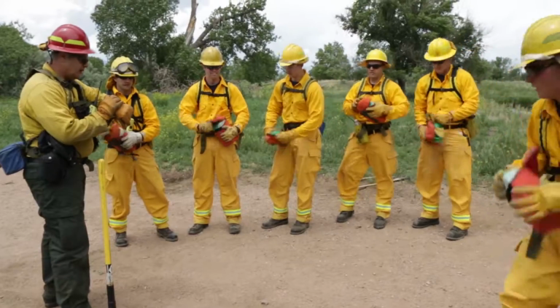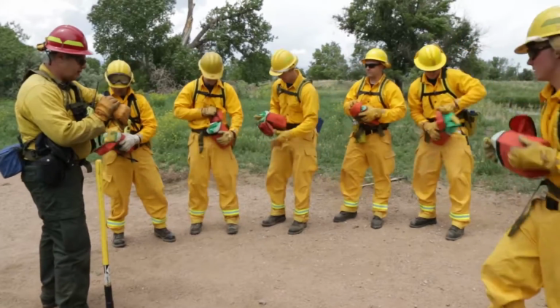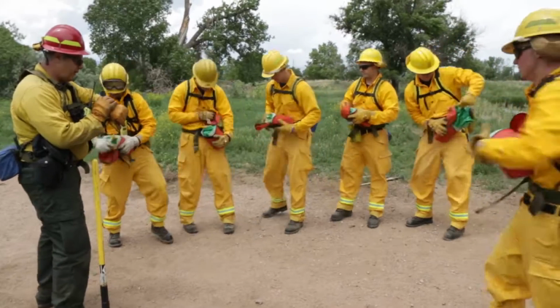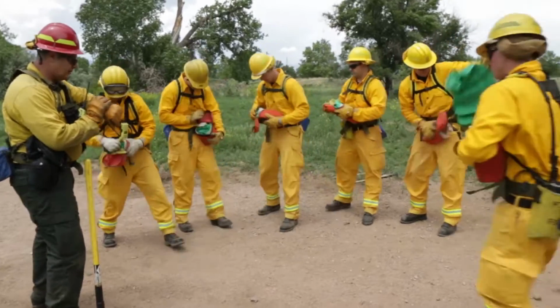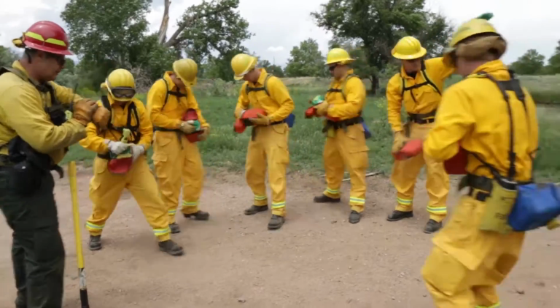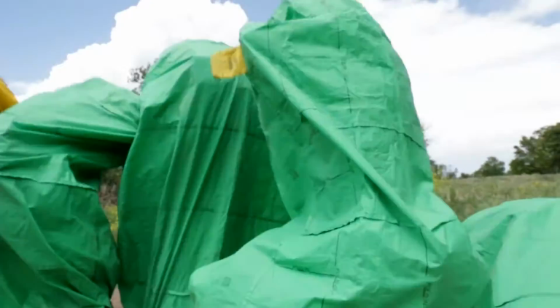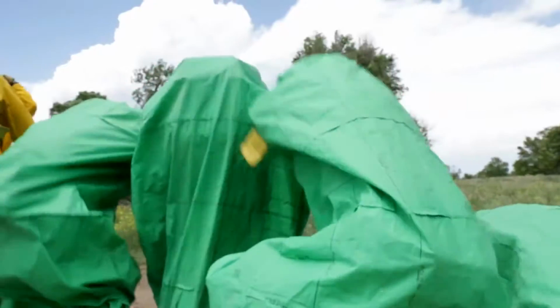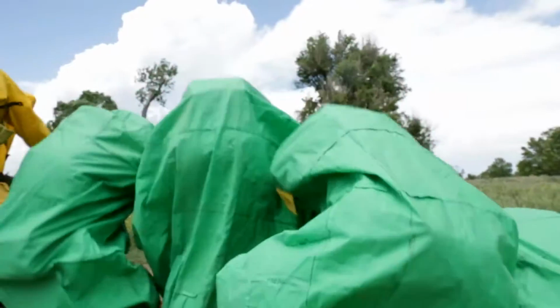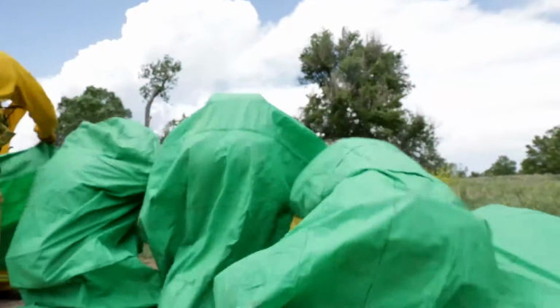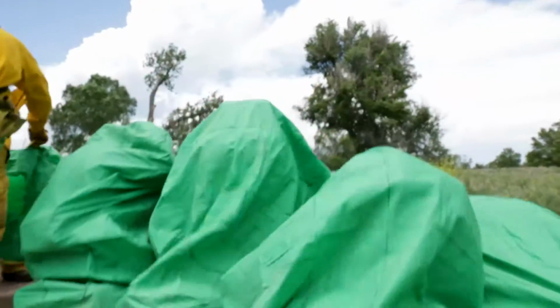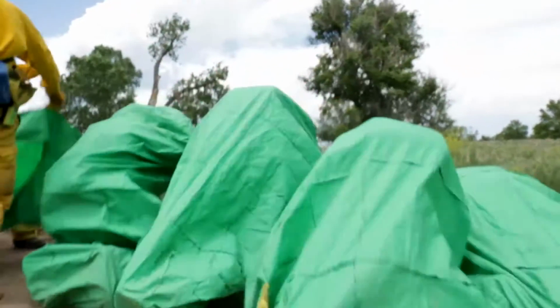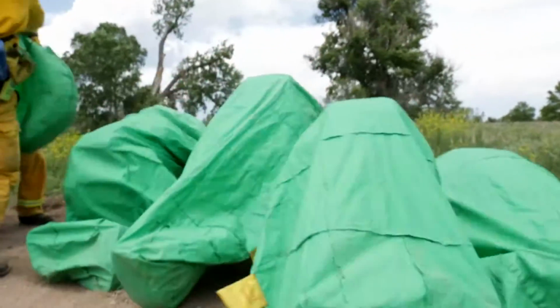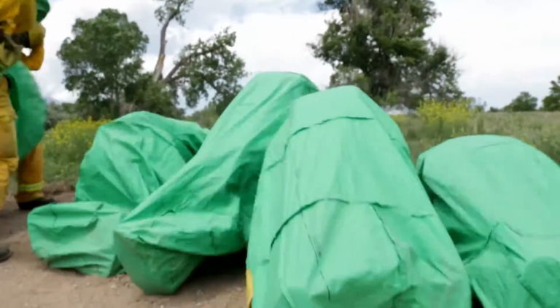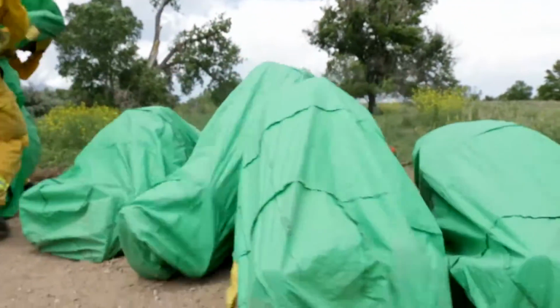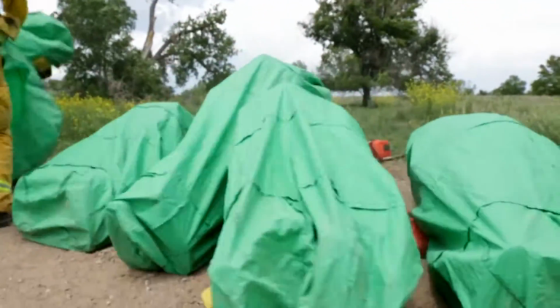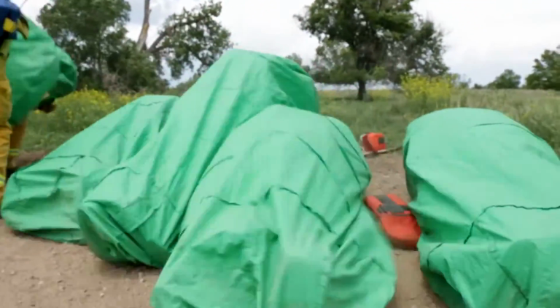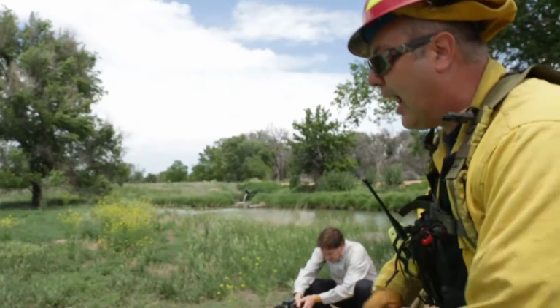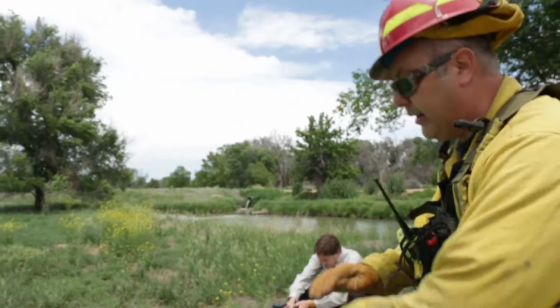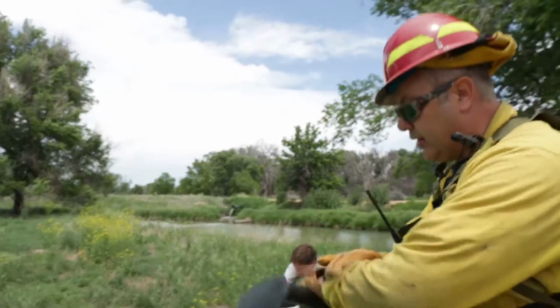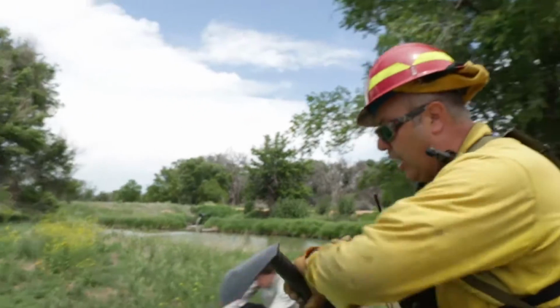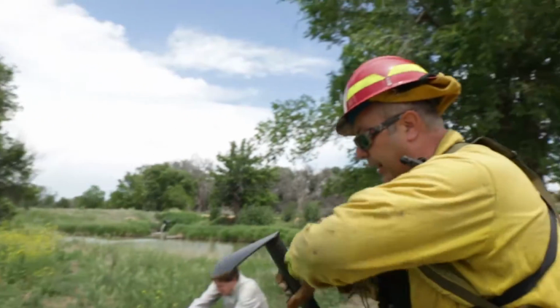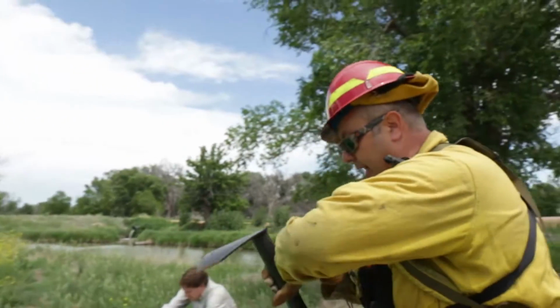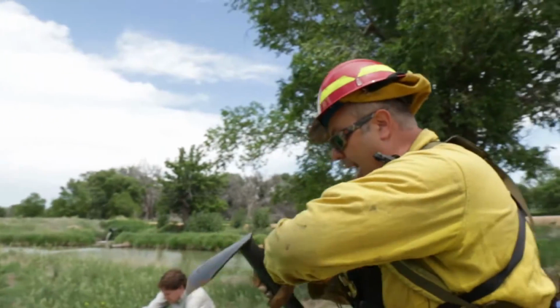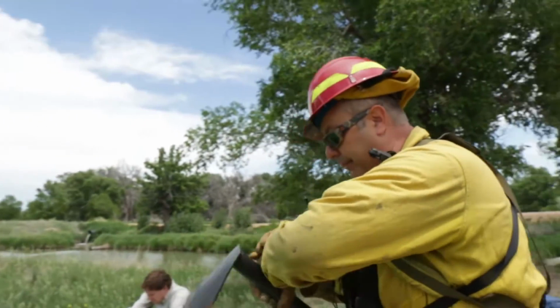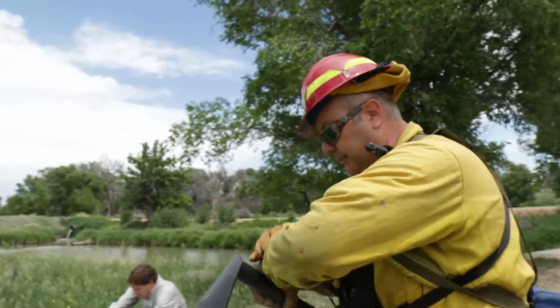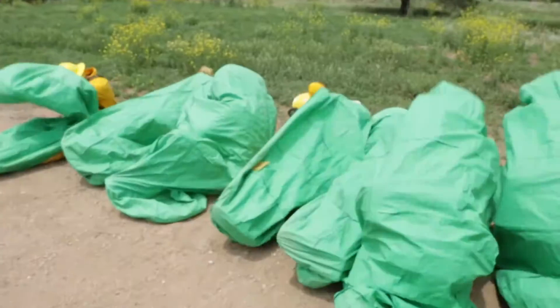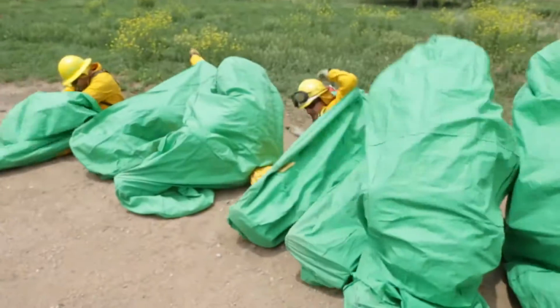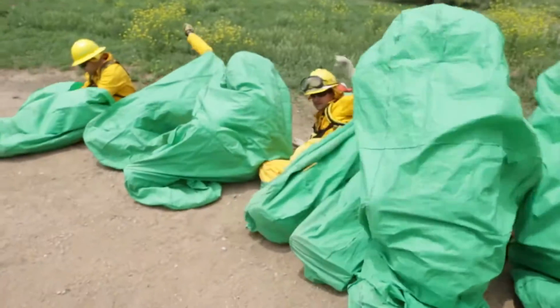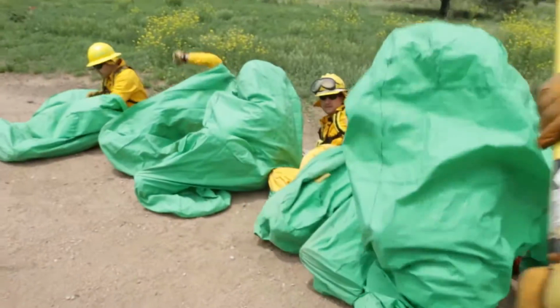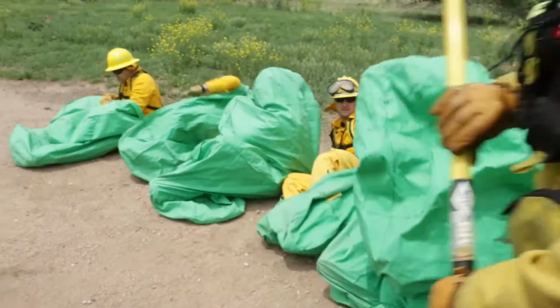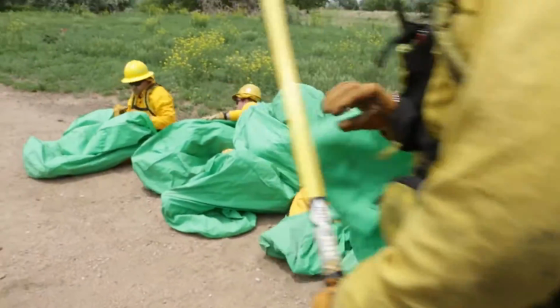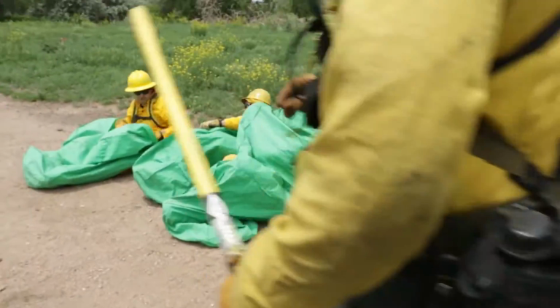They're deploying their fire shelters and practicing that skill.